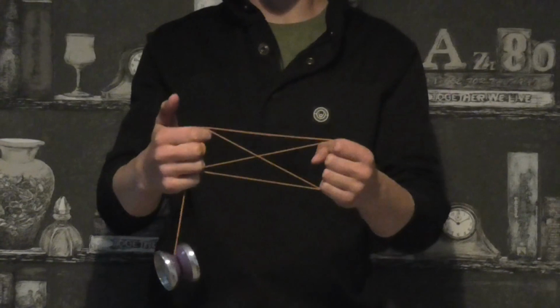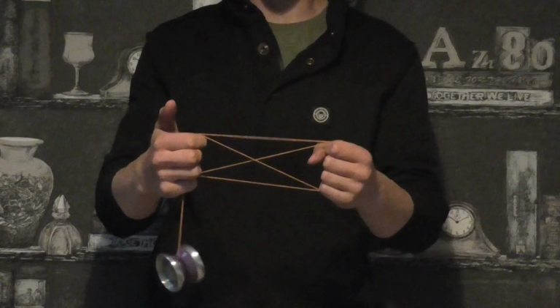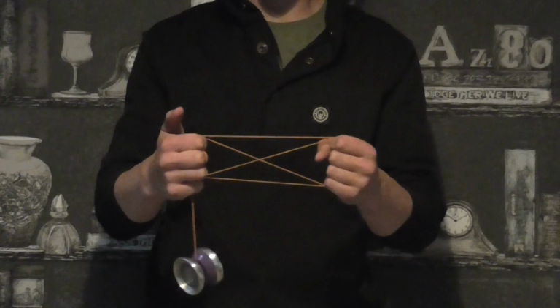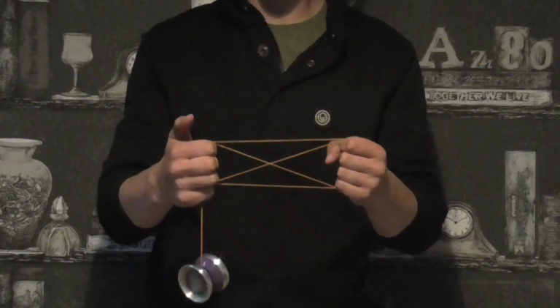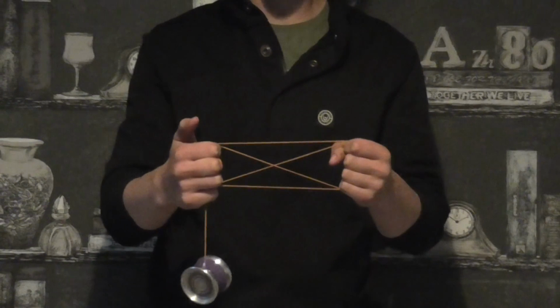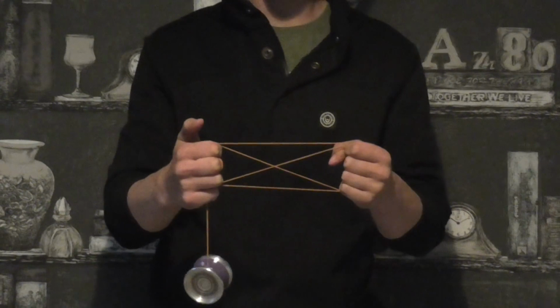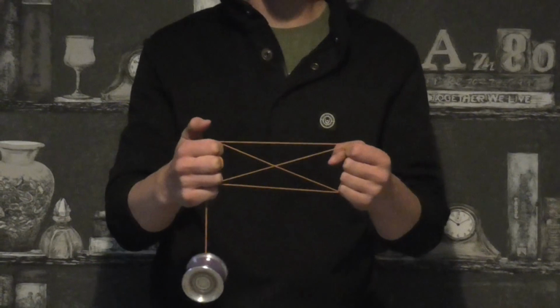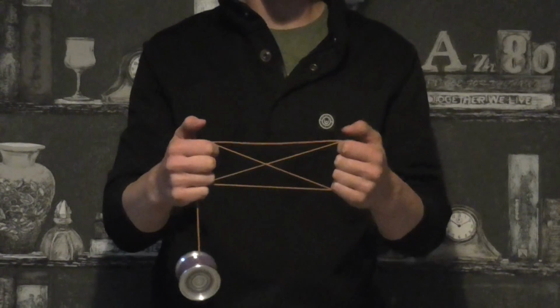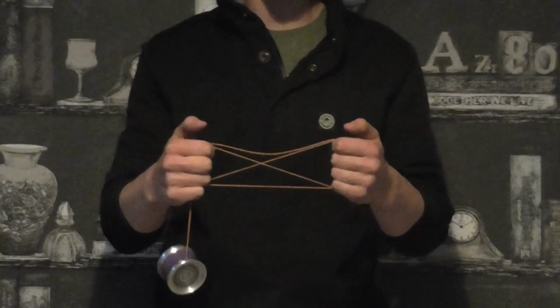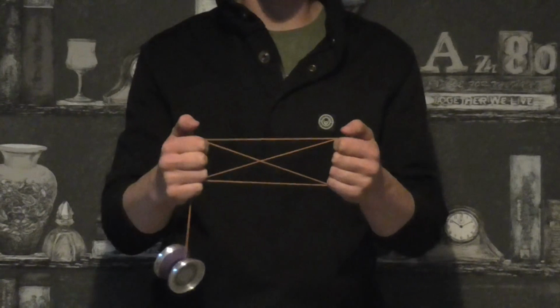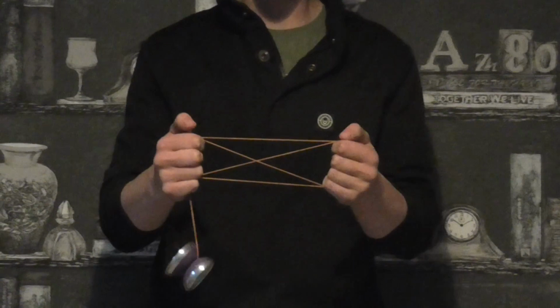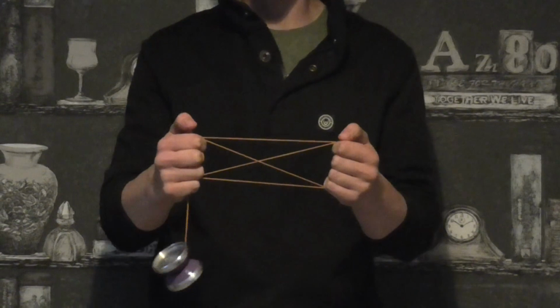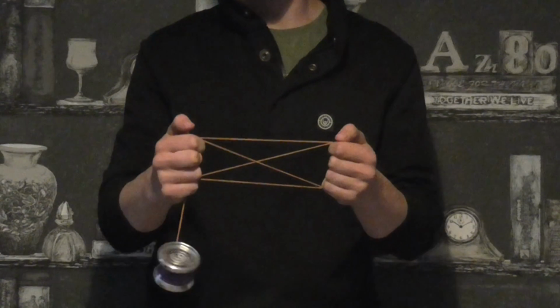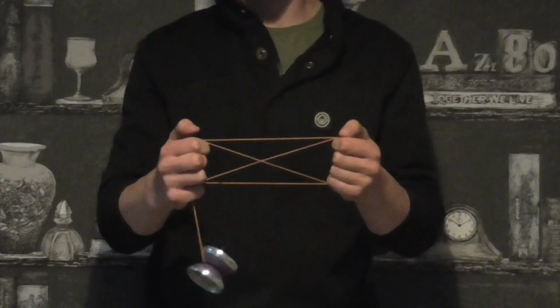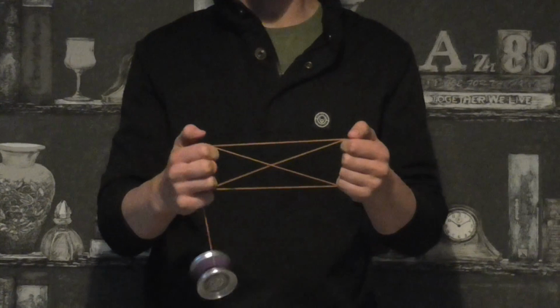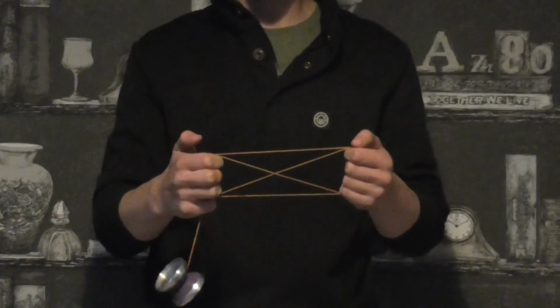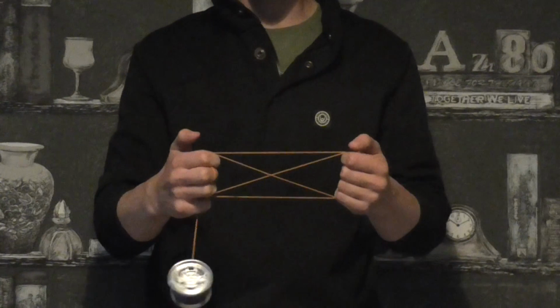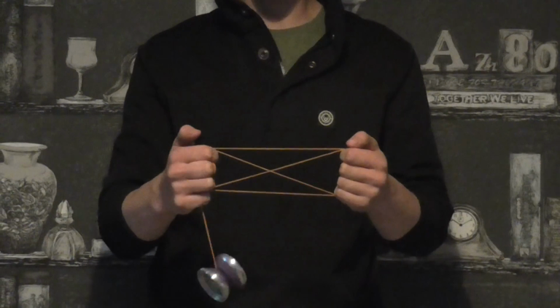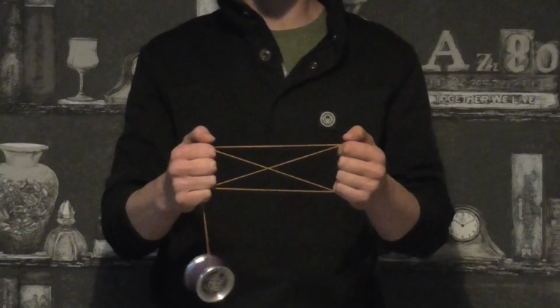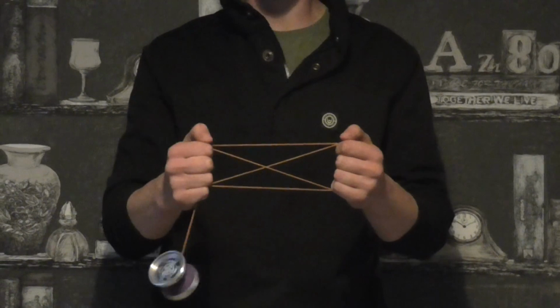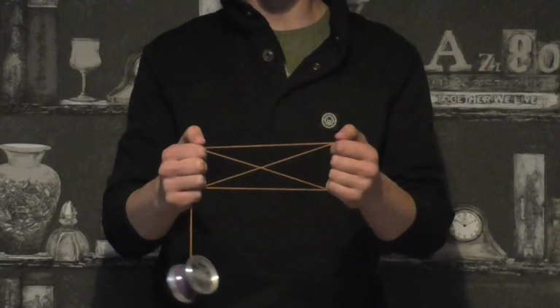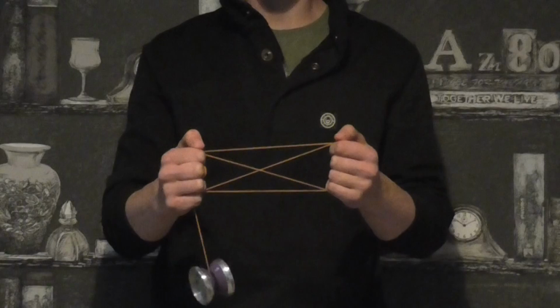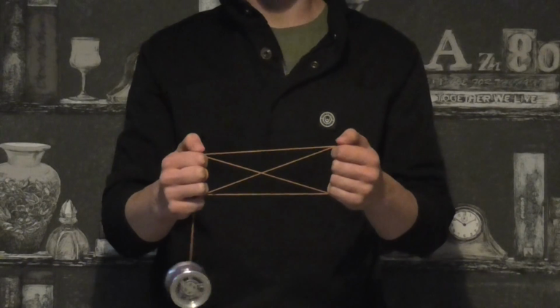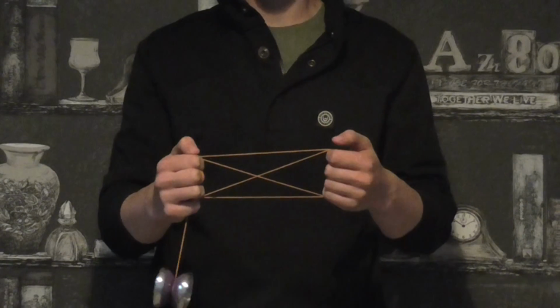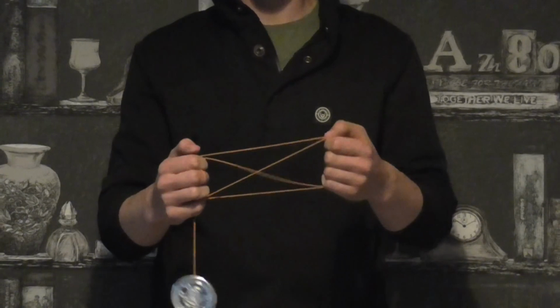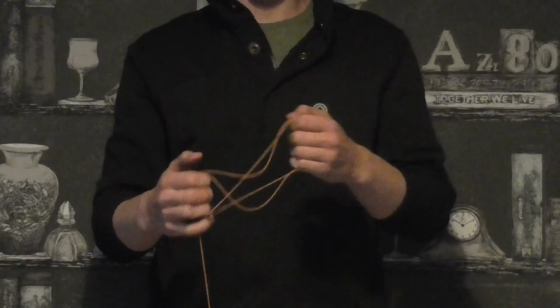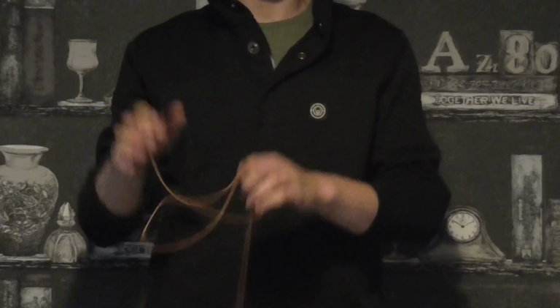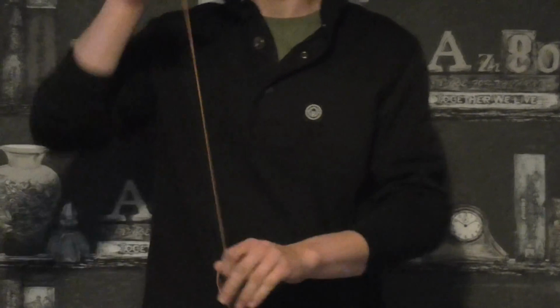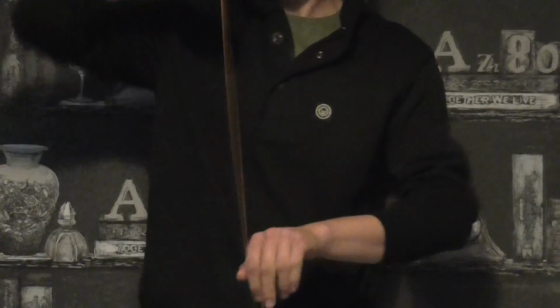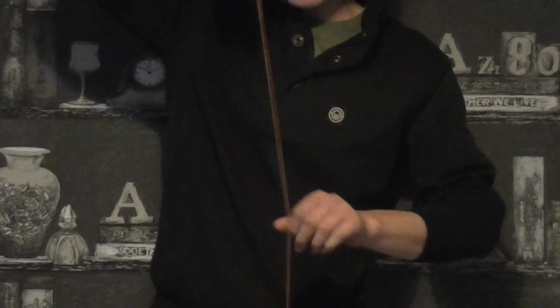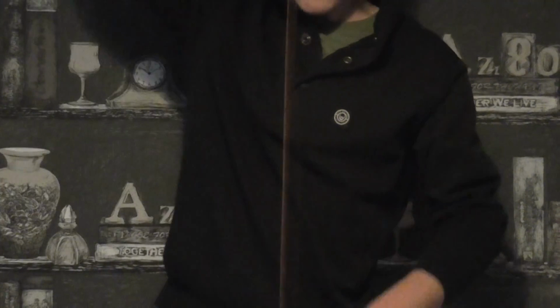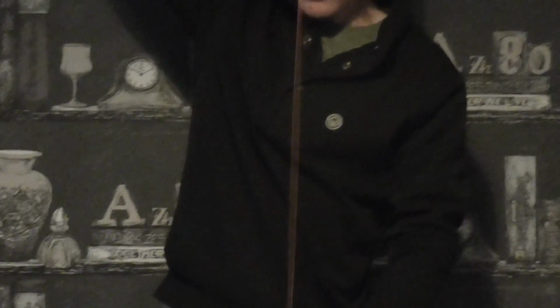And then with your thumb pull, it will form a flag shape. It's as simple as that.